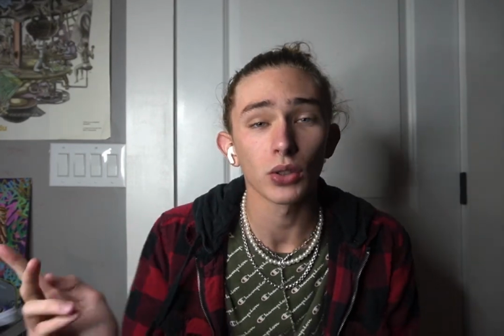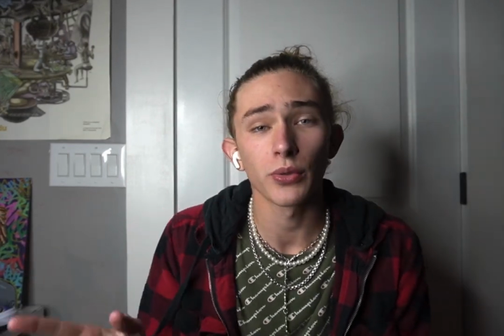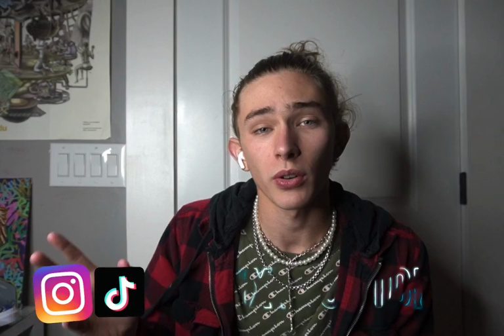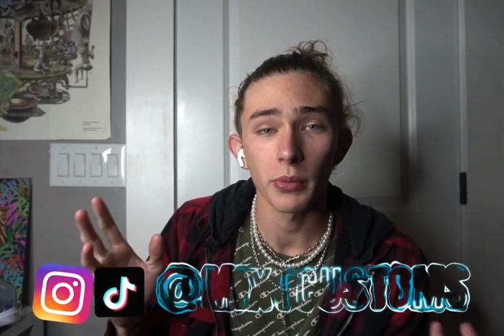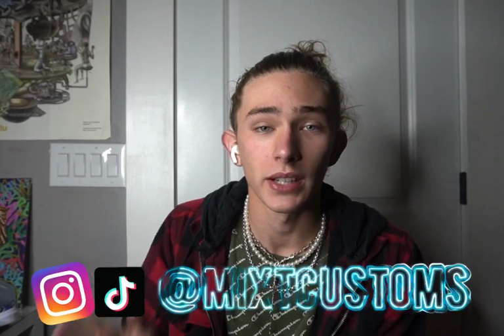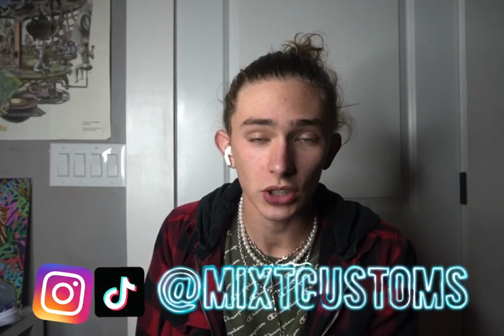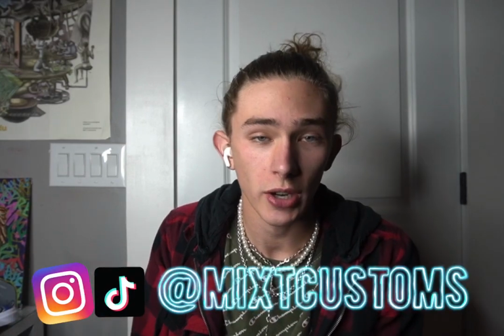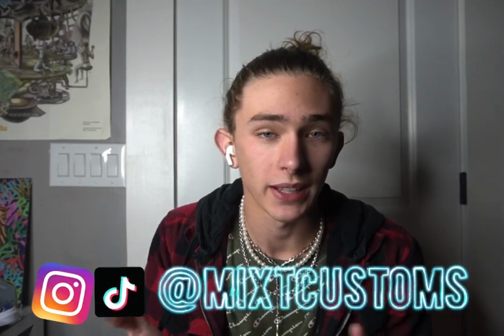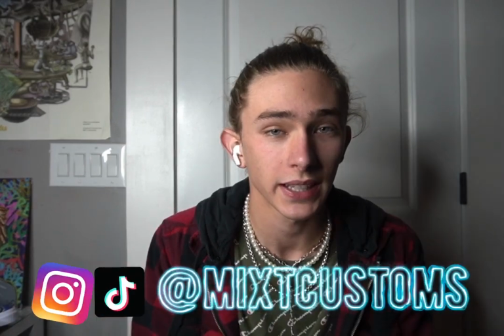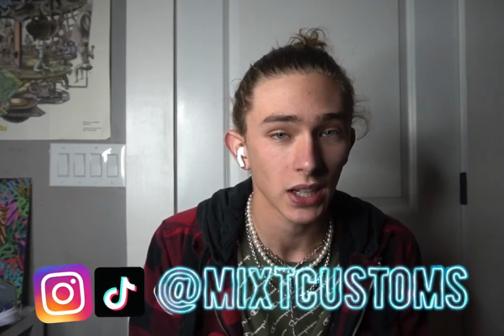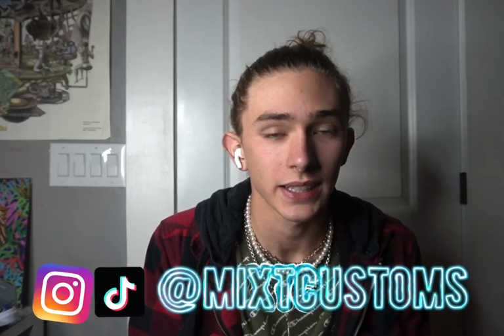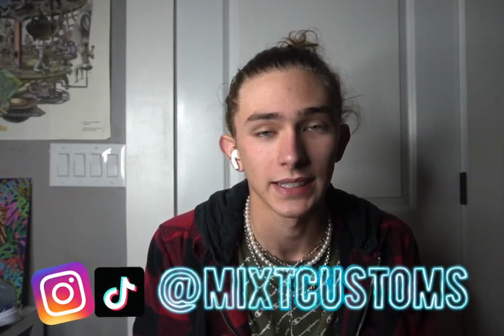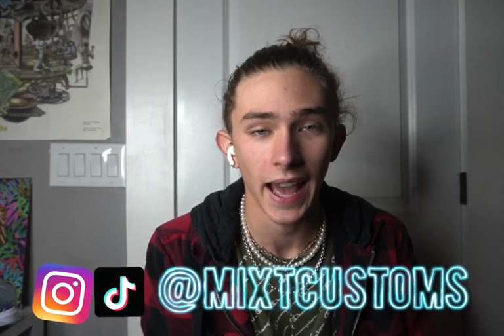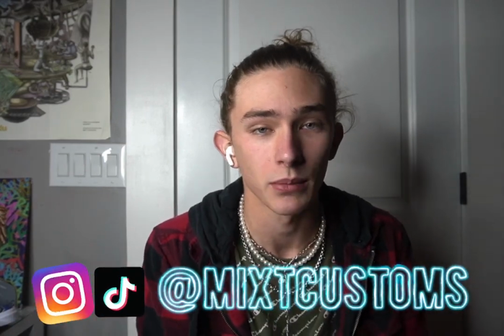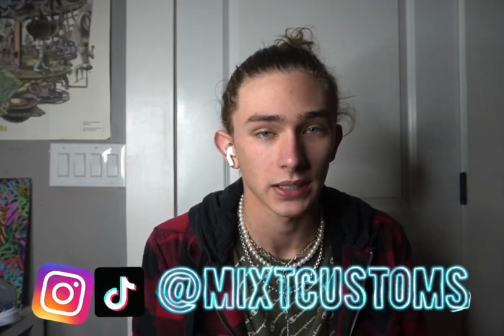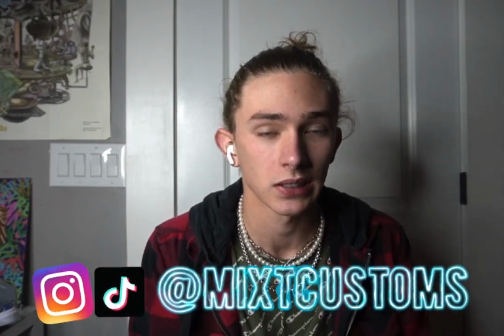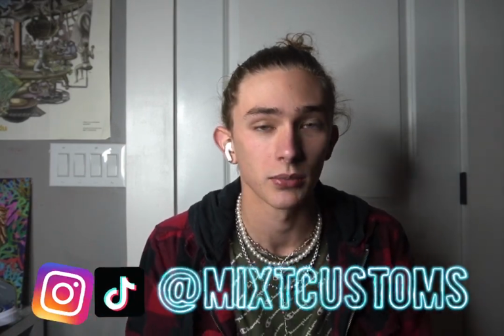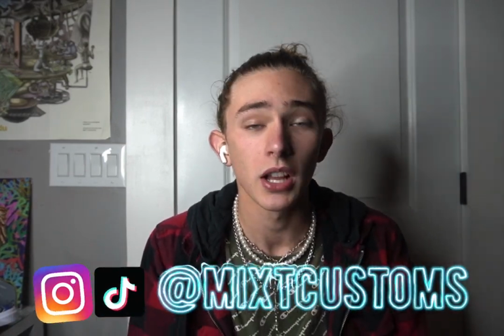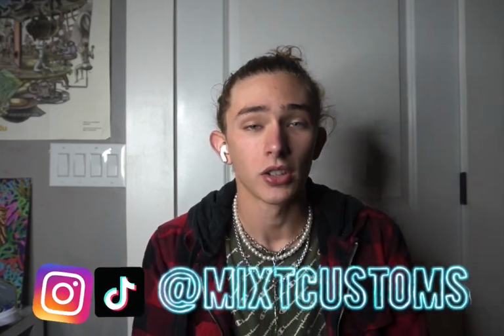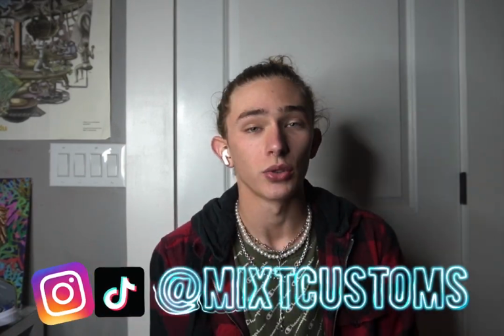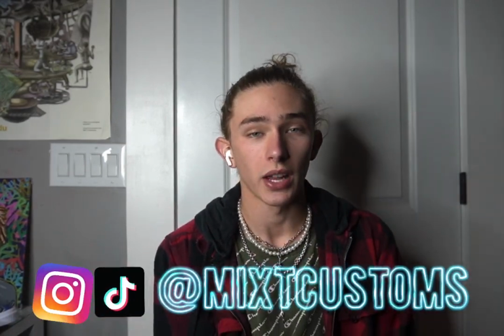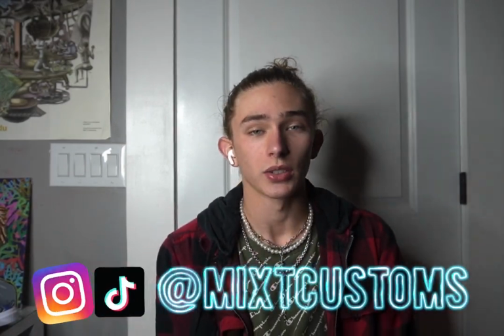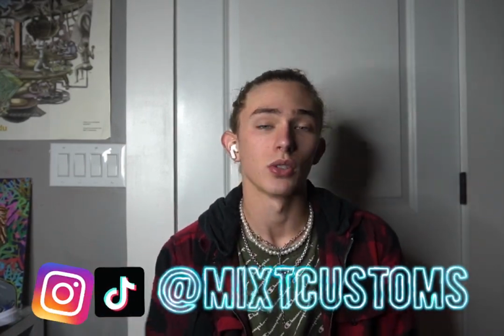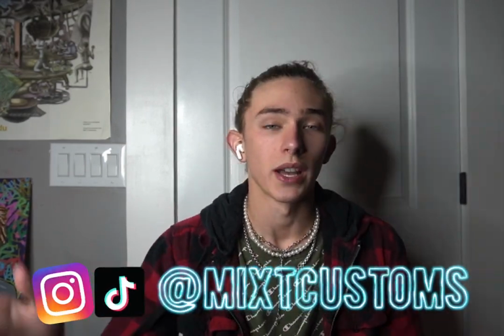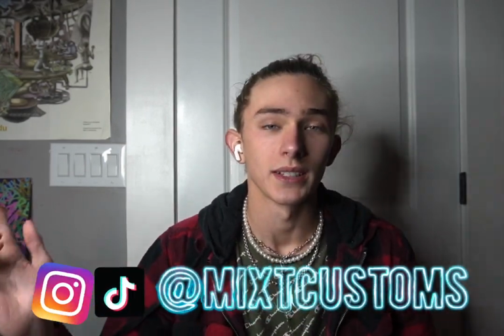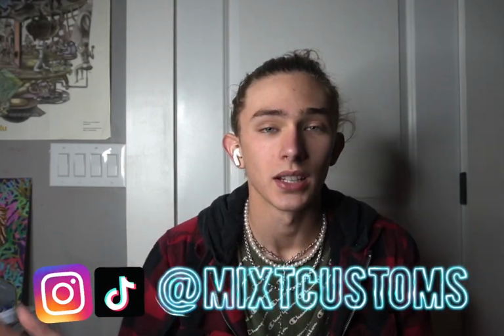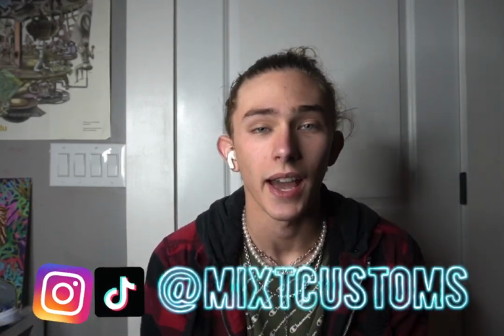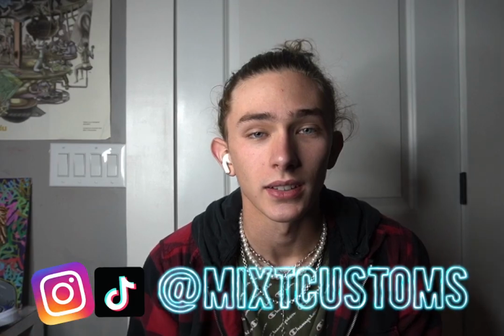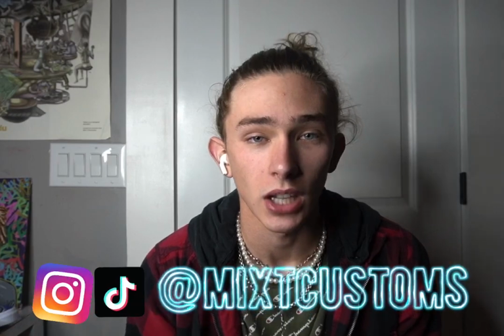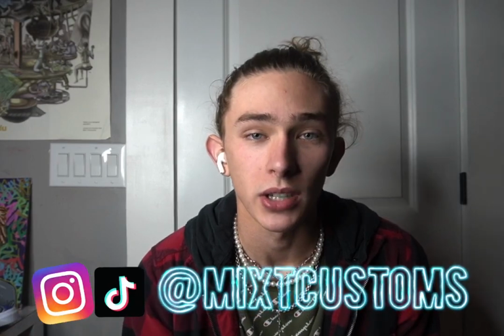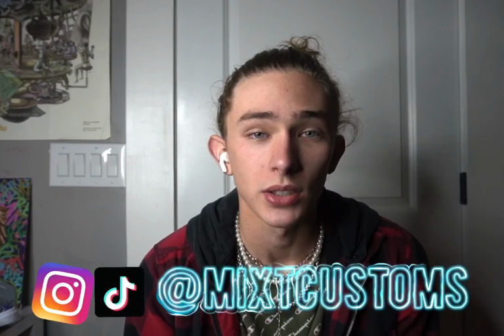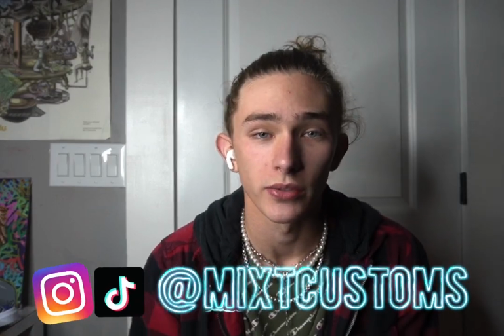Make sure you do that. Also, if you want to follow me on Instagram and TikTok, it is at MixCustoms. Go do that also. And yeah, let's hop right into this reveal.